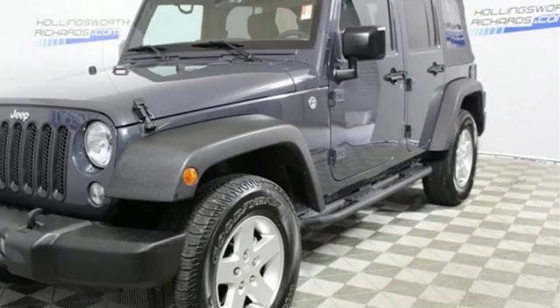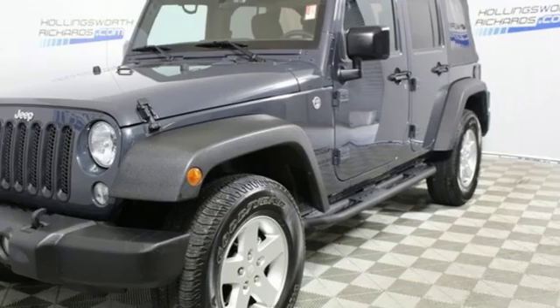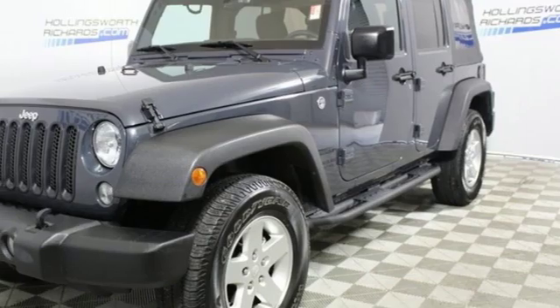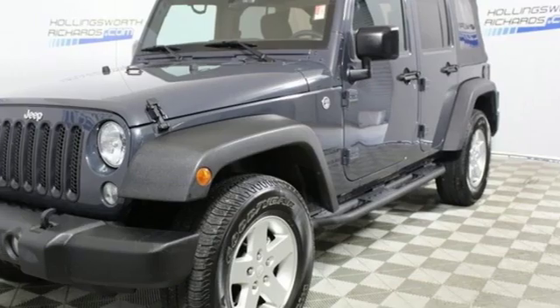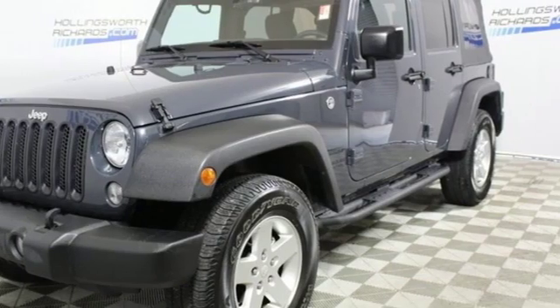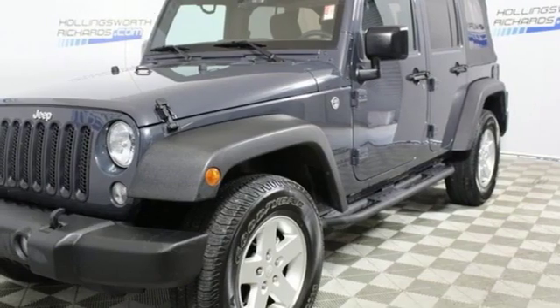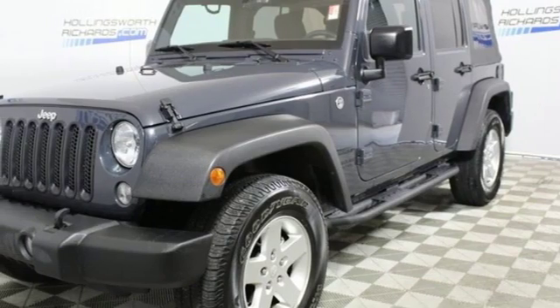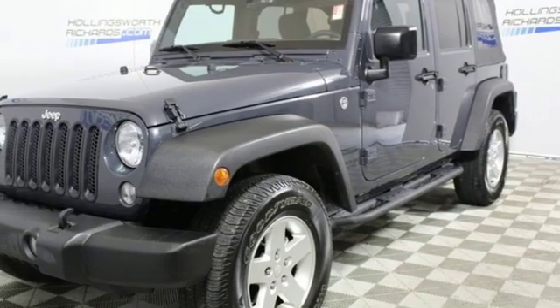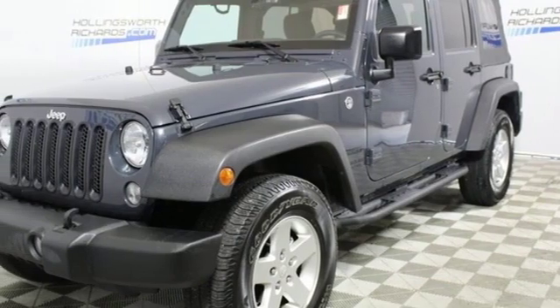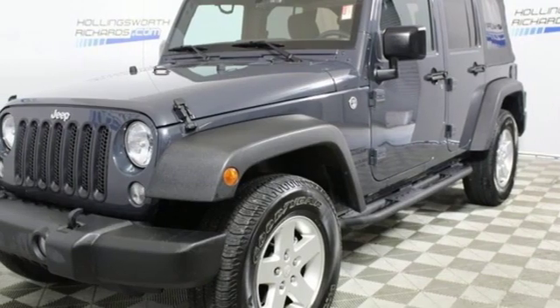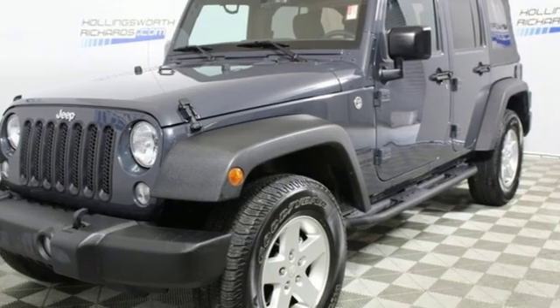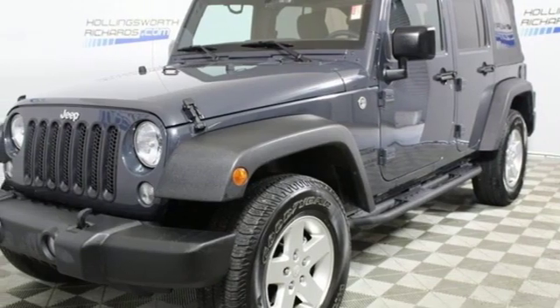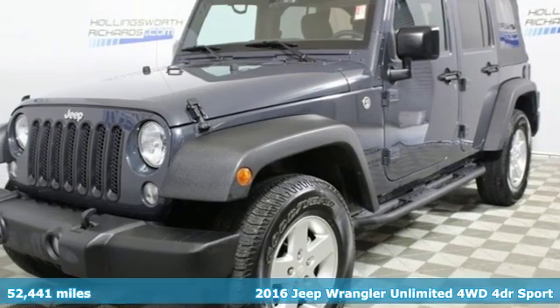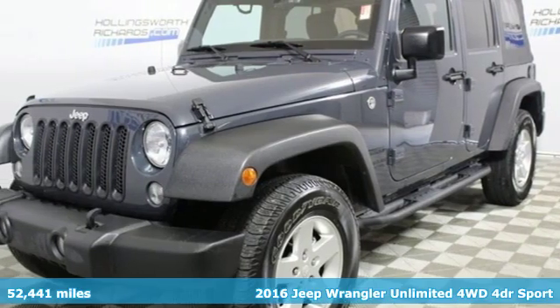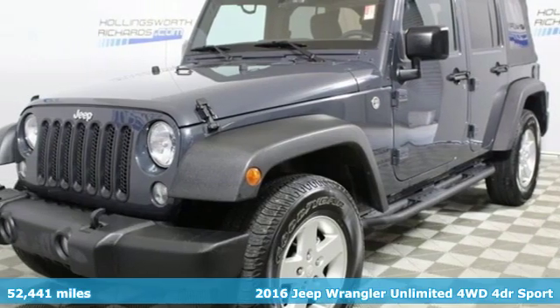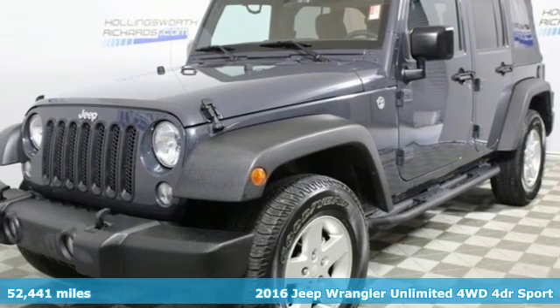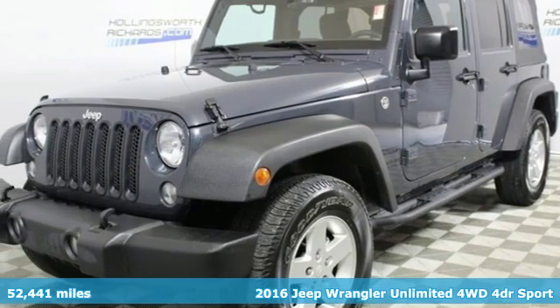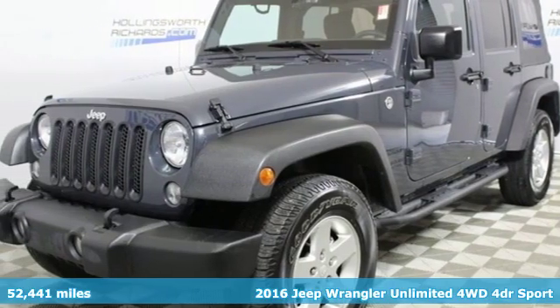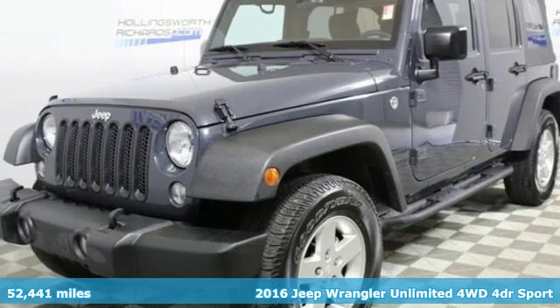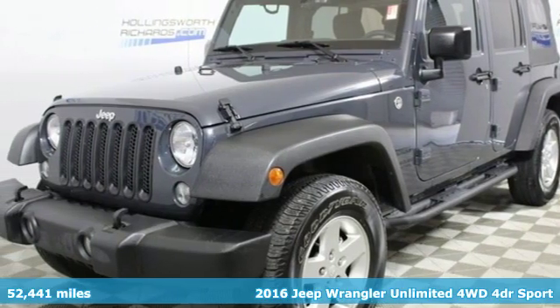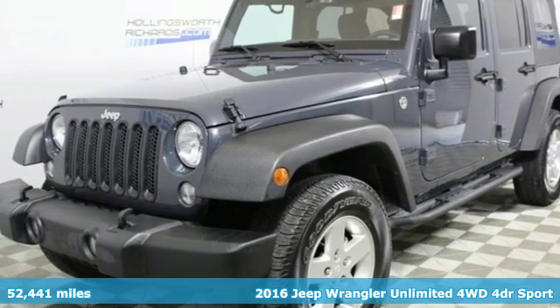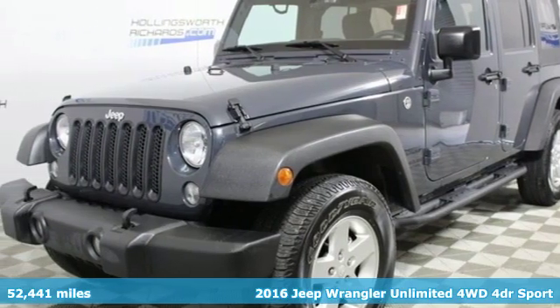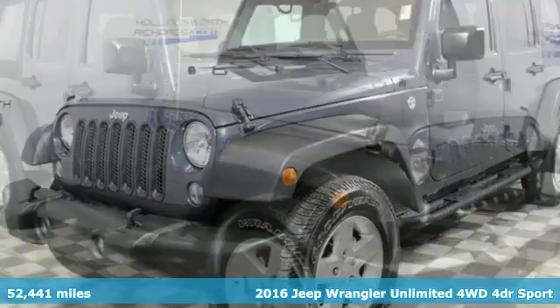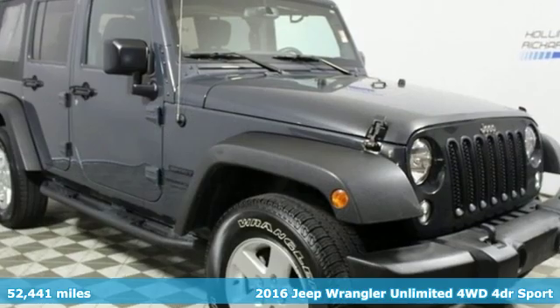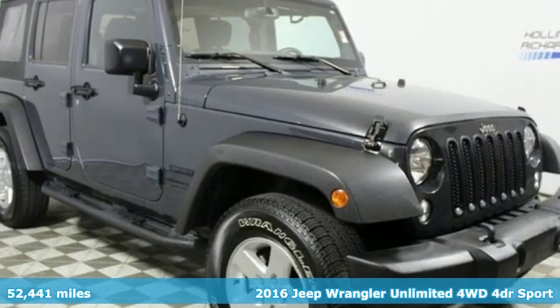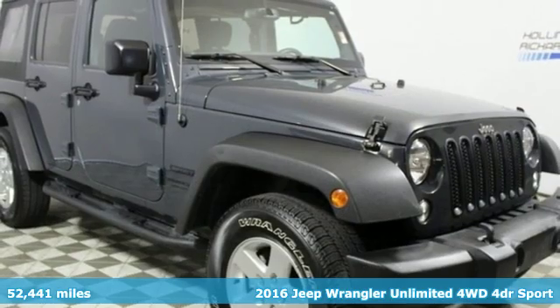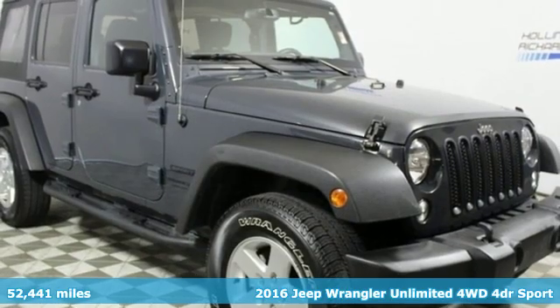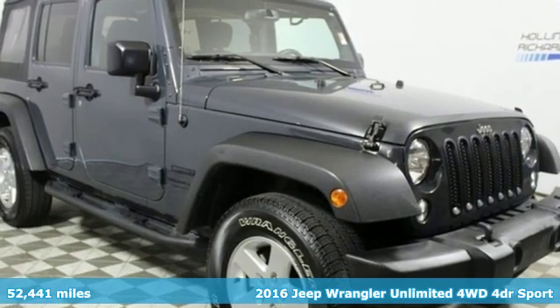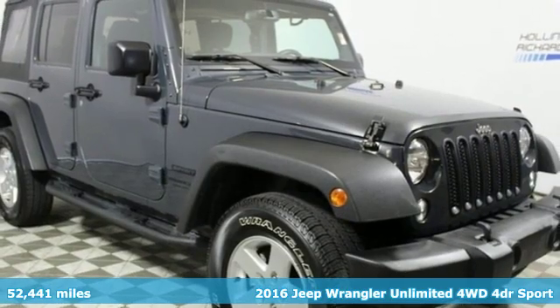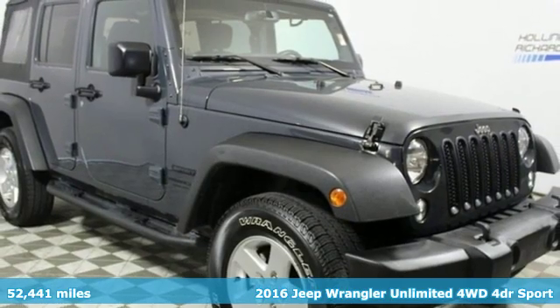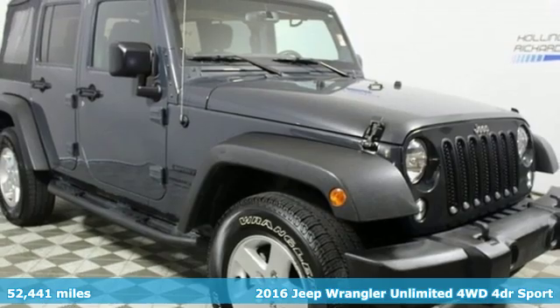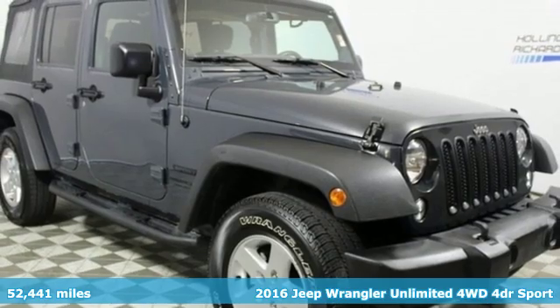It's a 2016 Jeep Wrangler Unlimited. The Jeep Life fits your life.